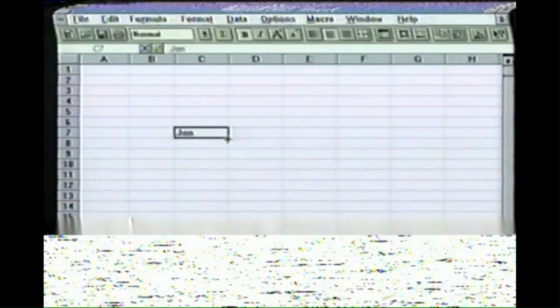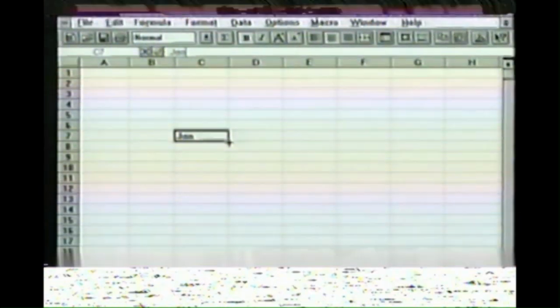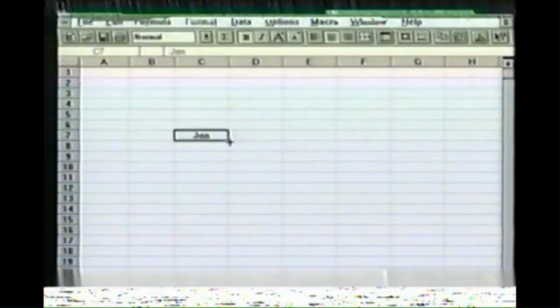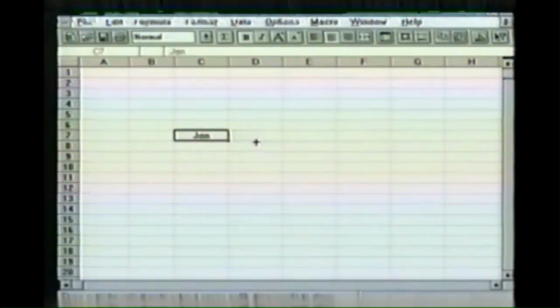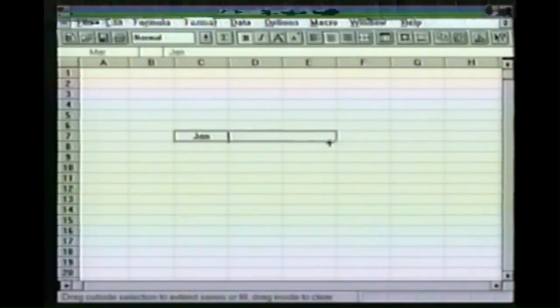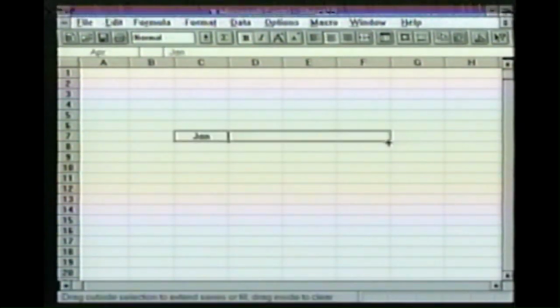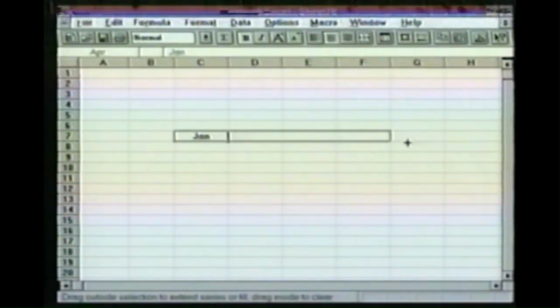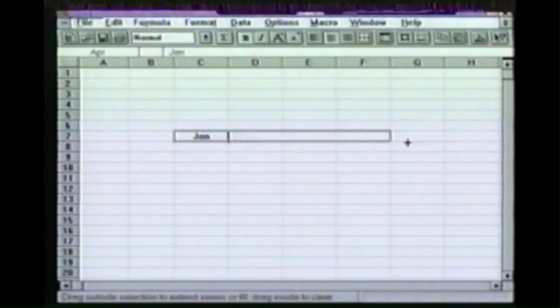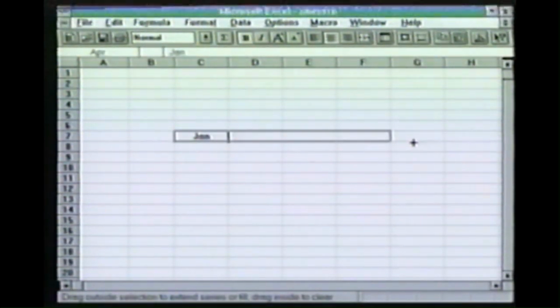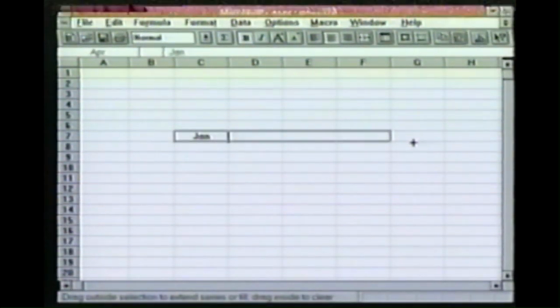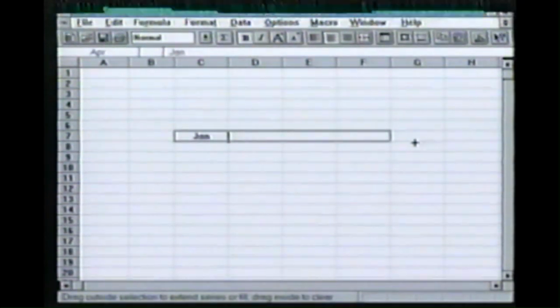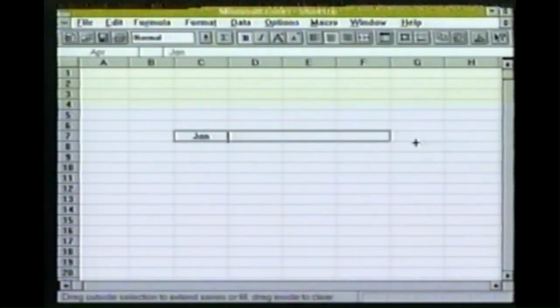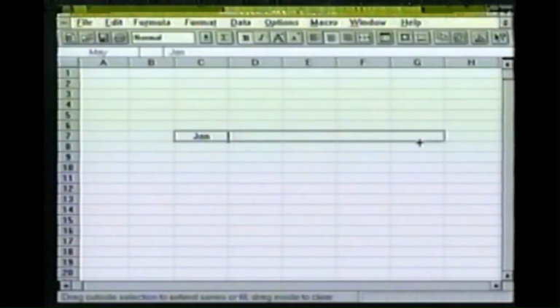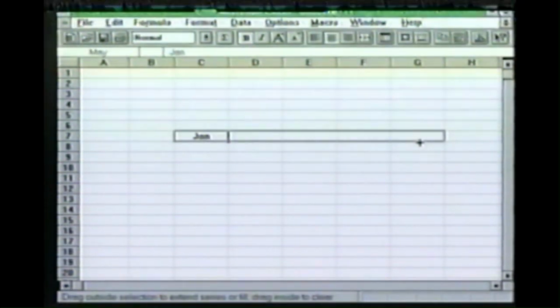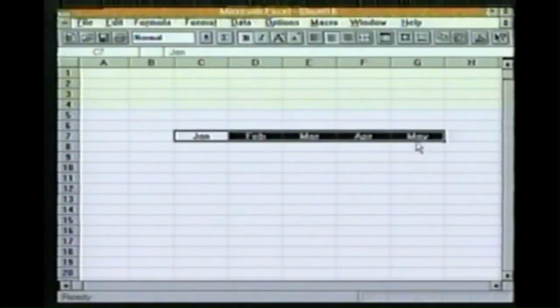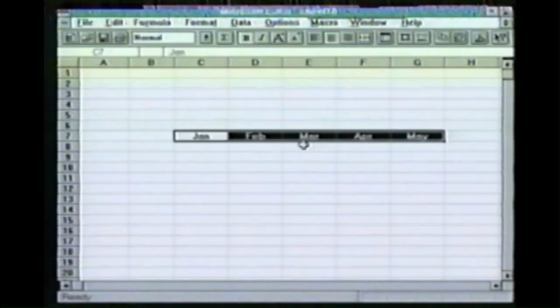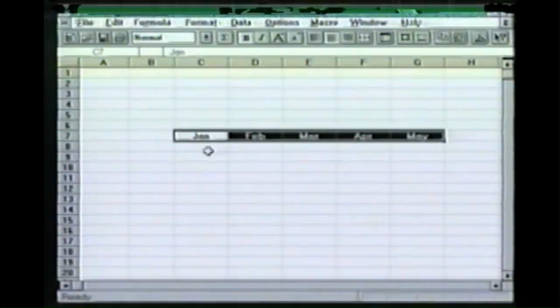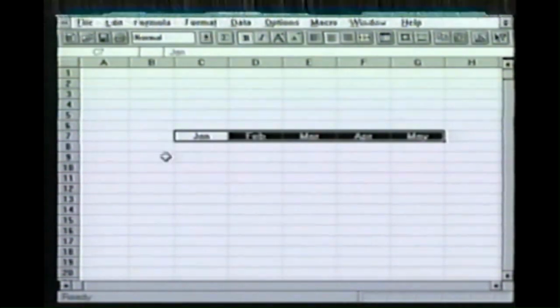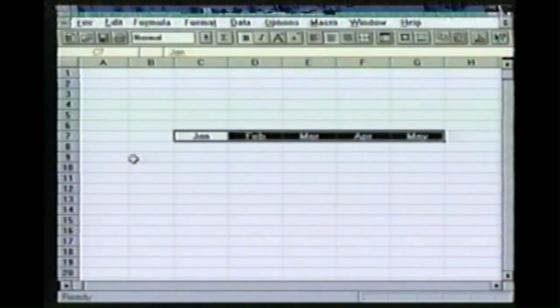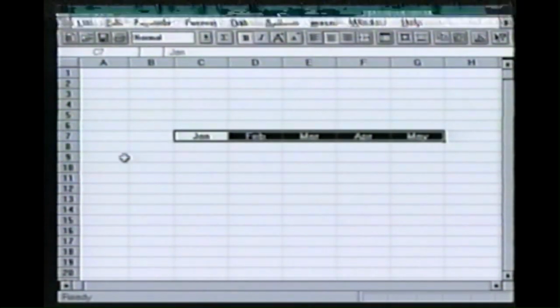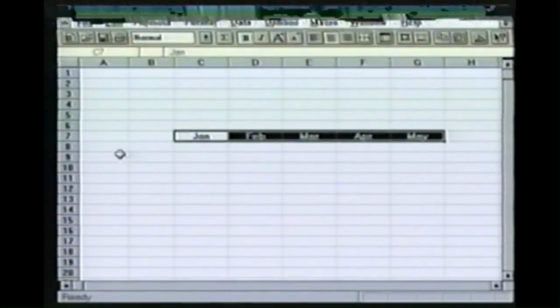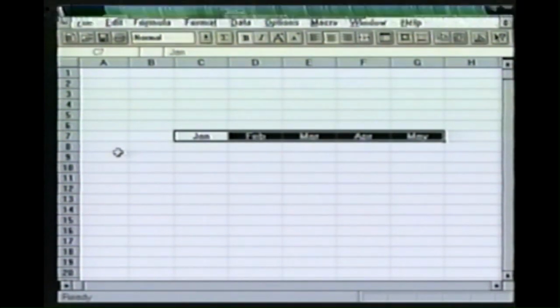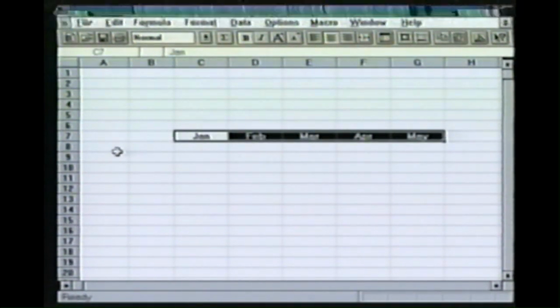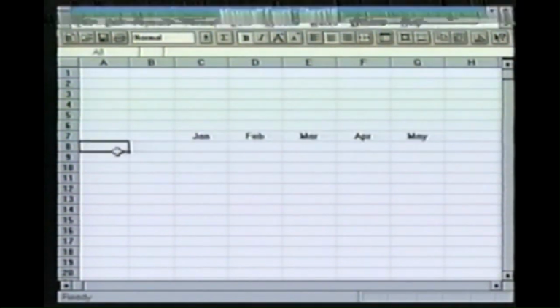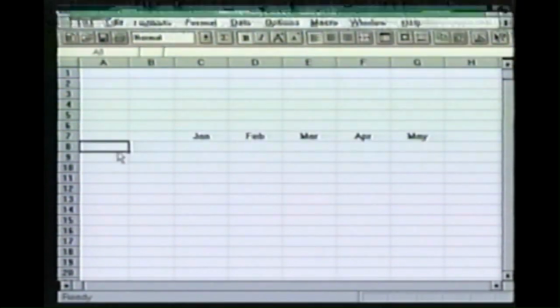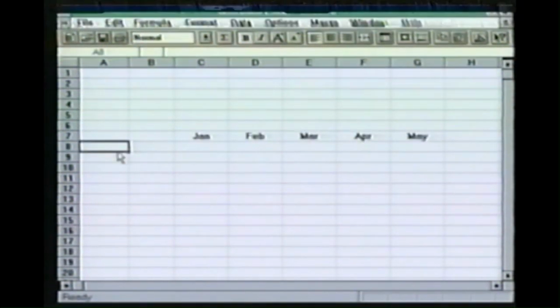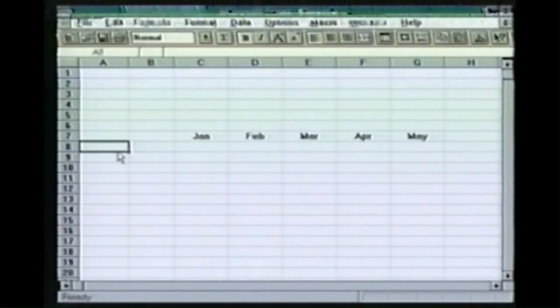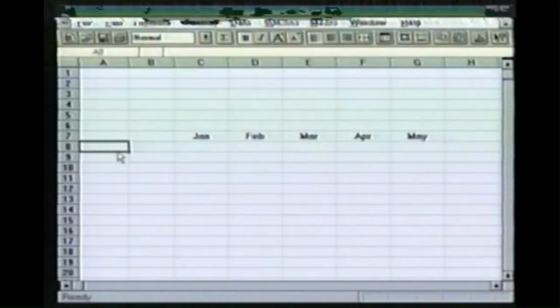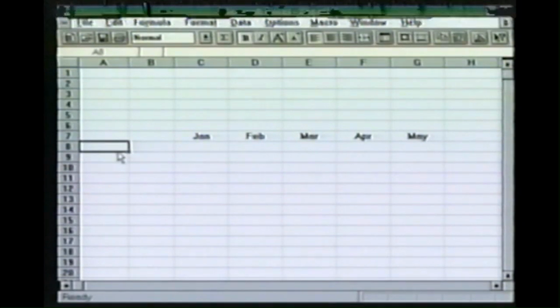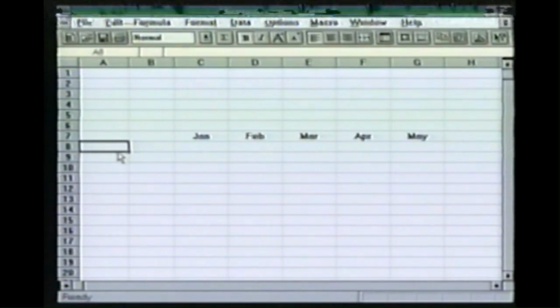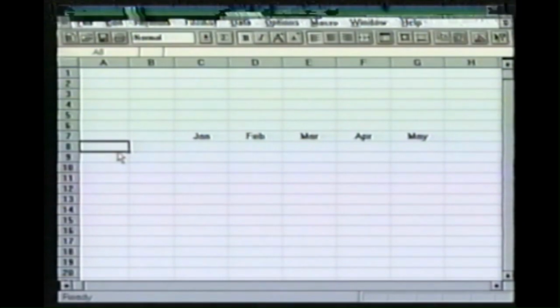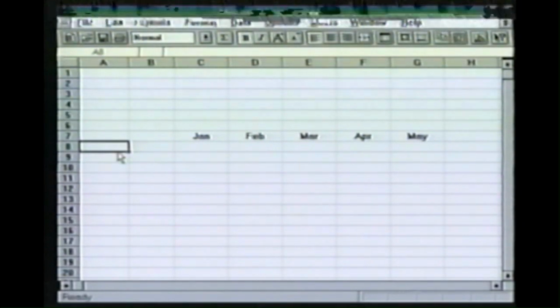Click on it with the mouse and drag right across the screen like that. And Autofill will do all of them at once.